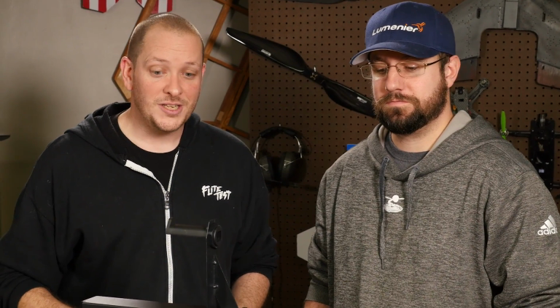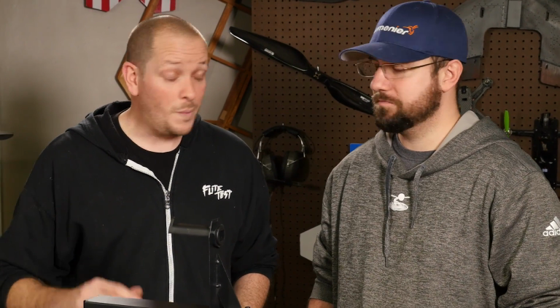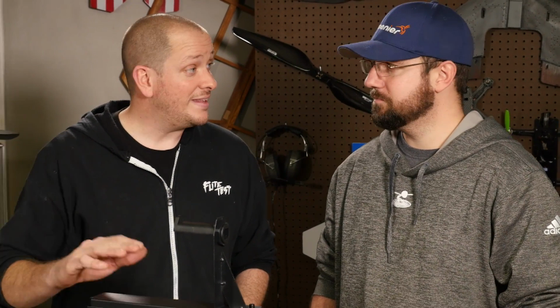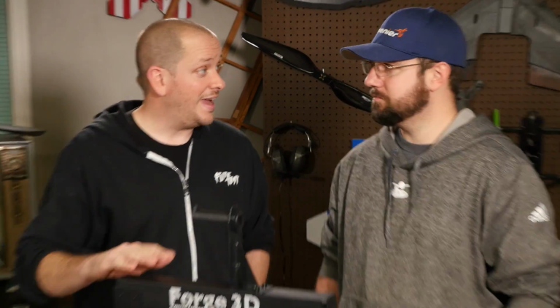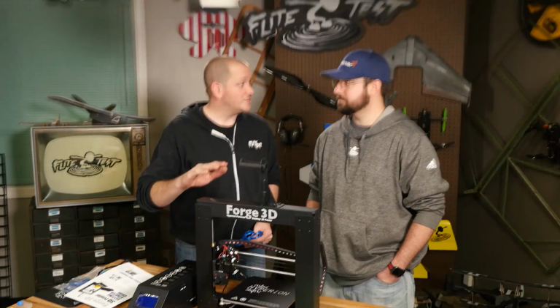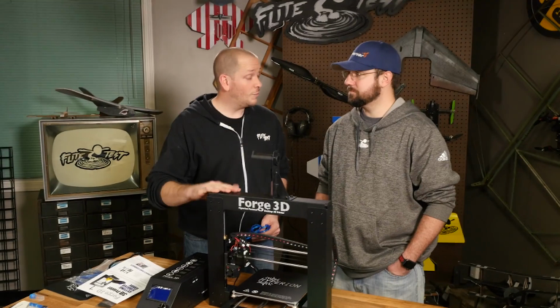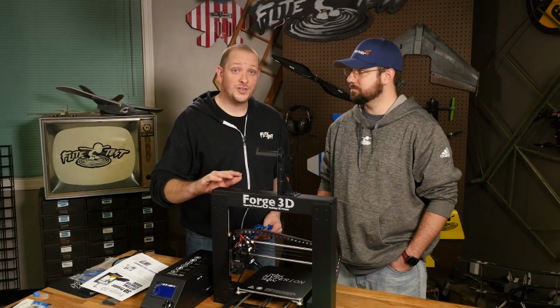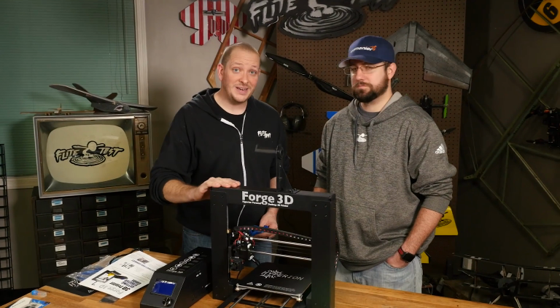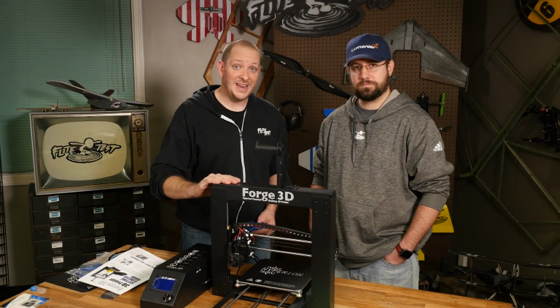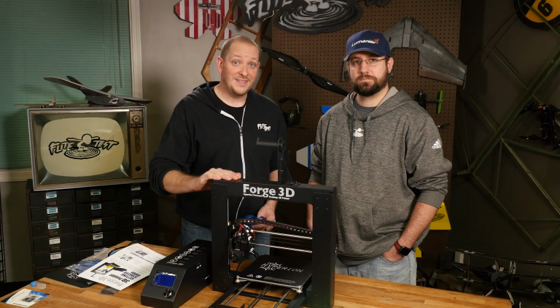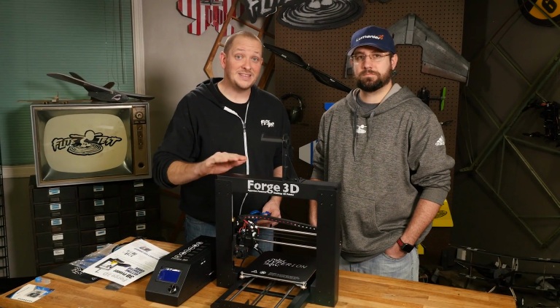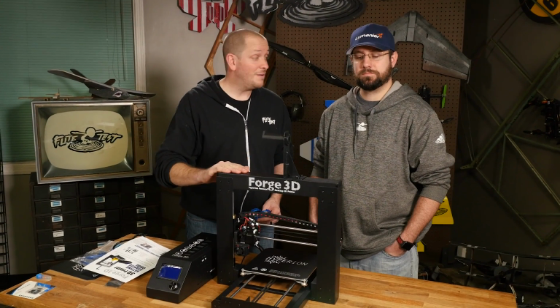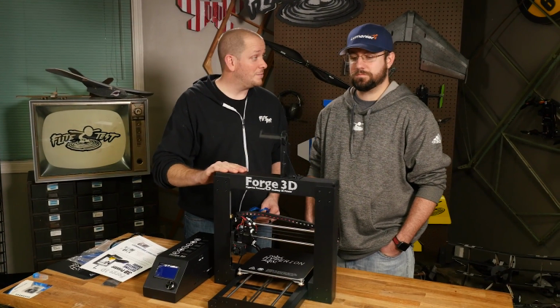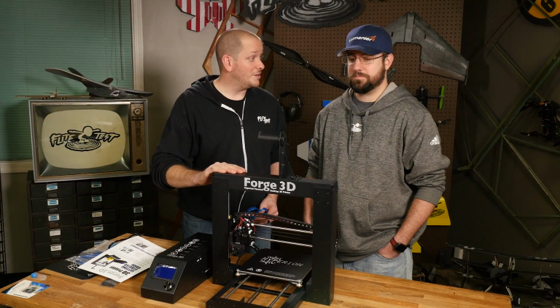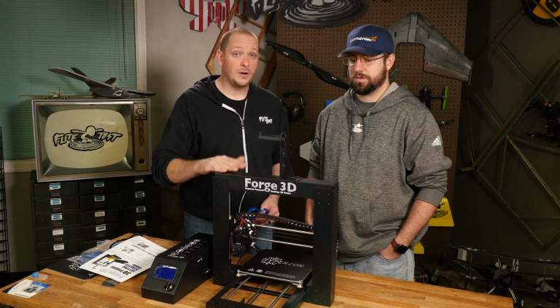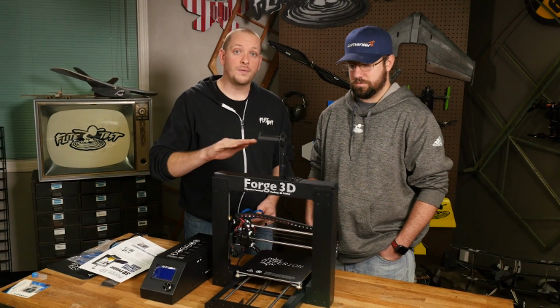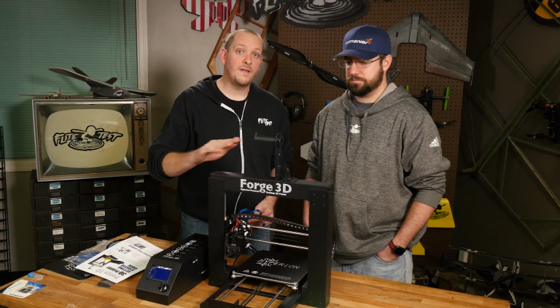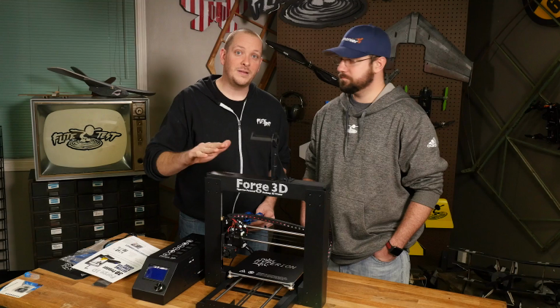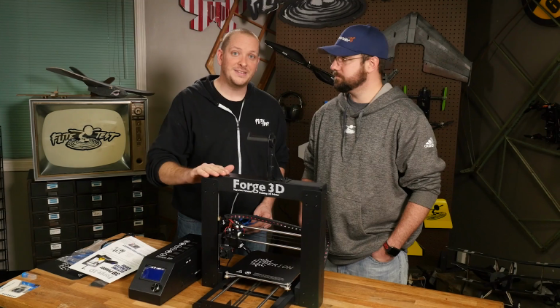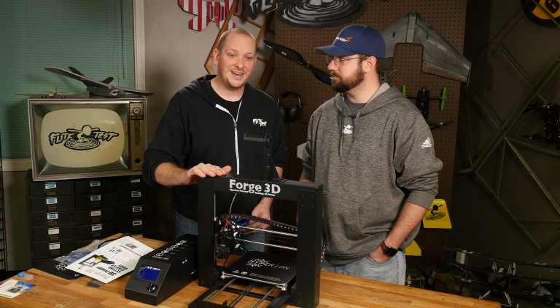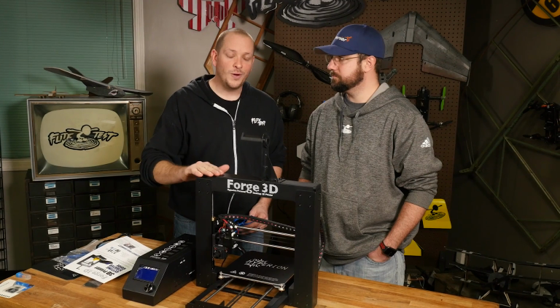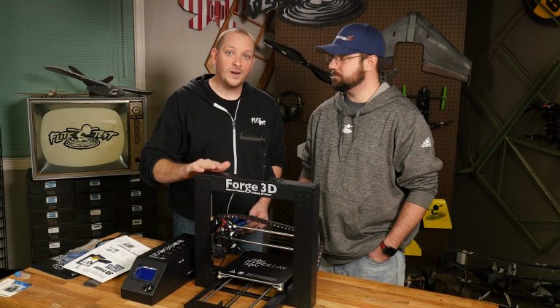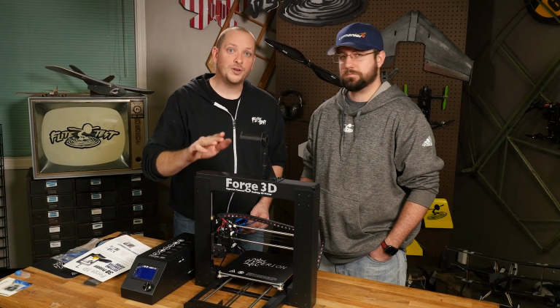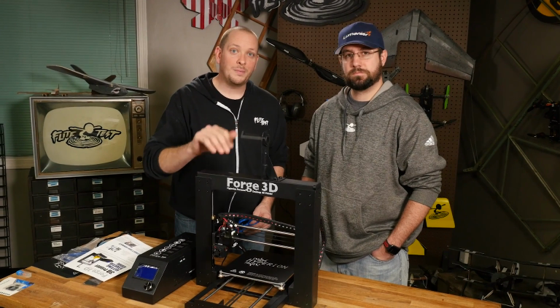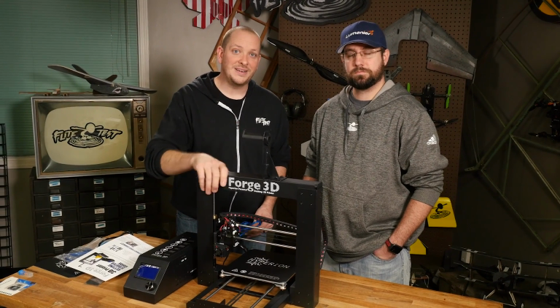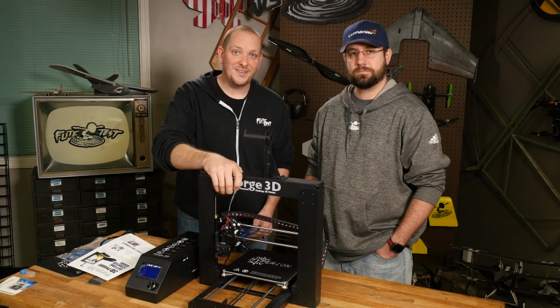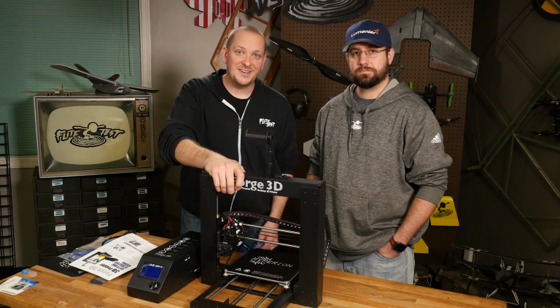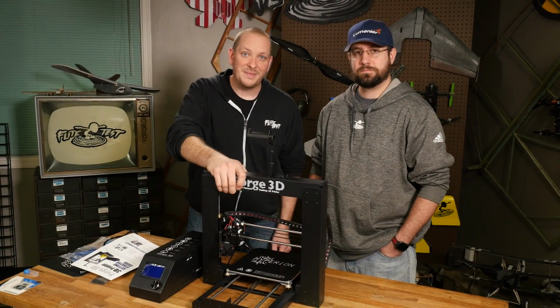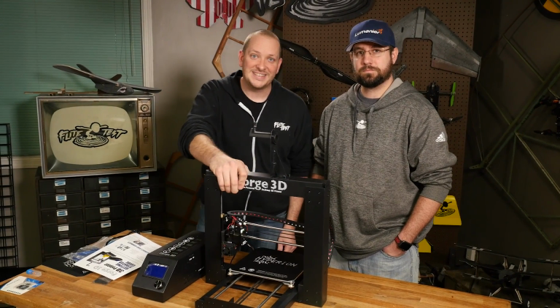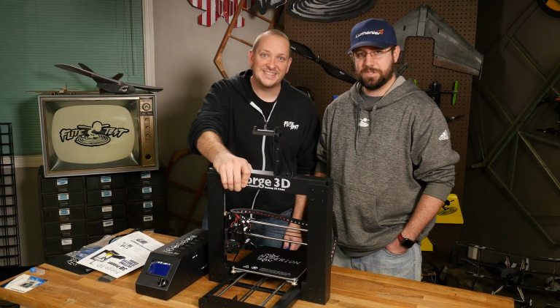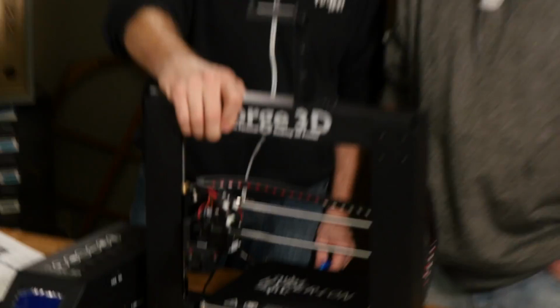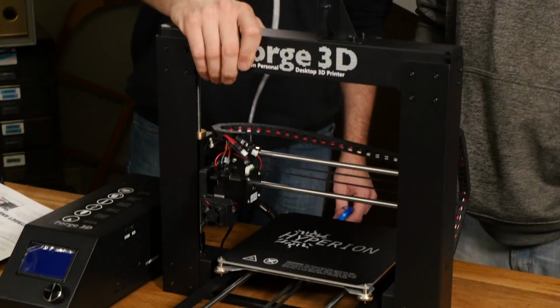So what we got today is our Forge 3D. This is now available in our store along with all the filaments you need. We're going to show you how to put it together in under 10 minutes. Let's get started.